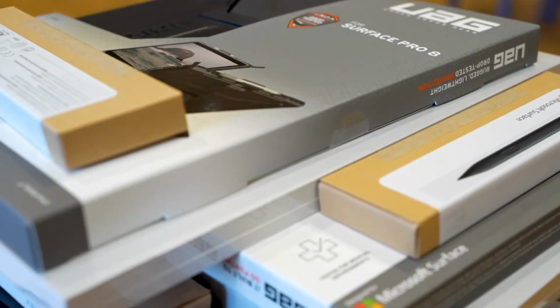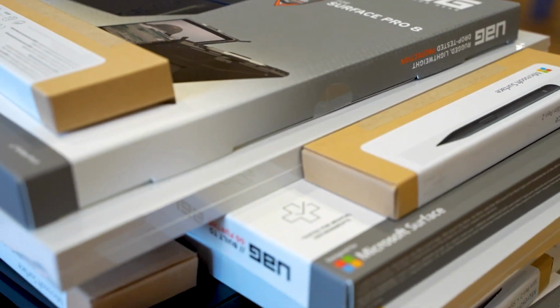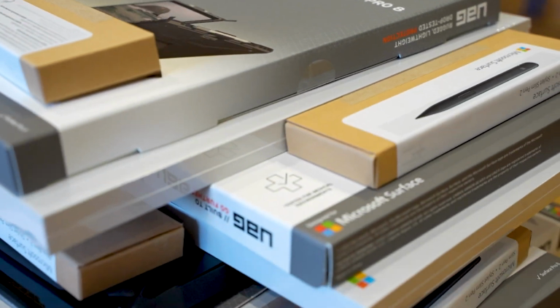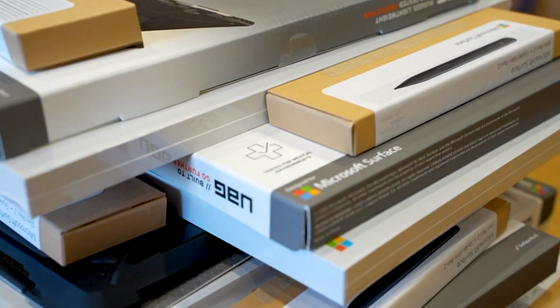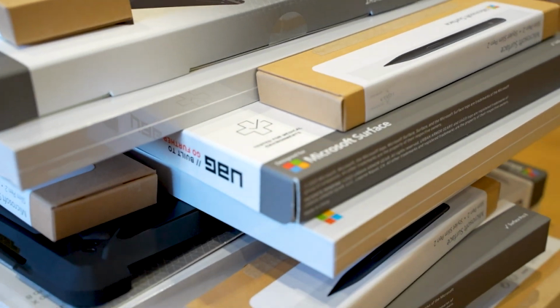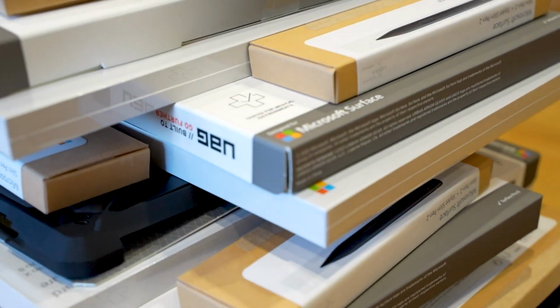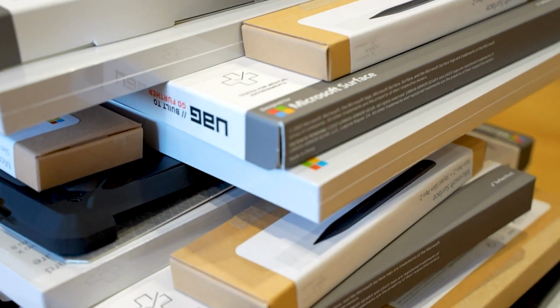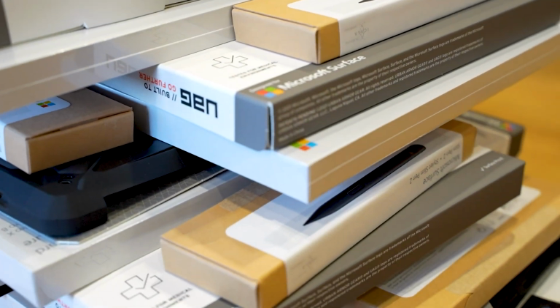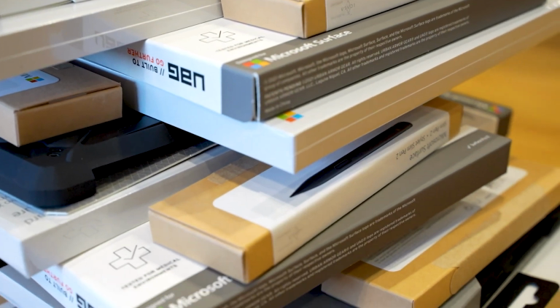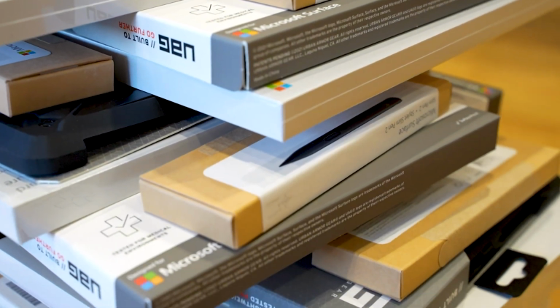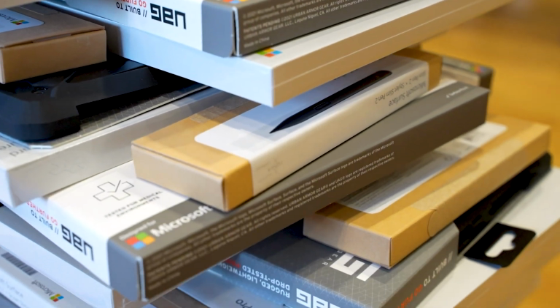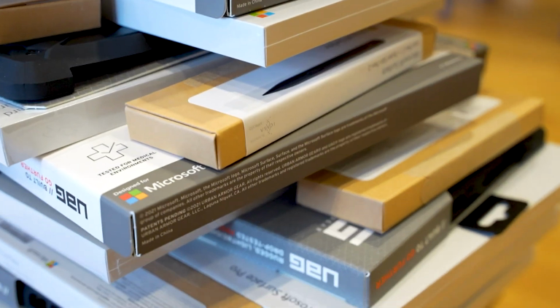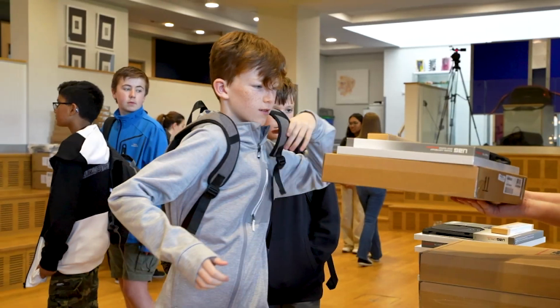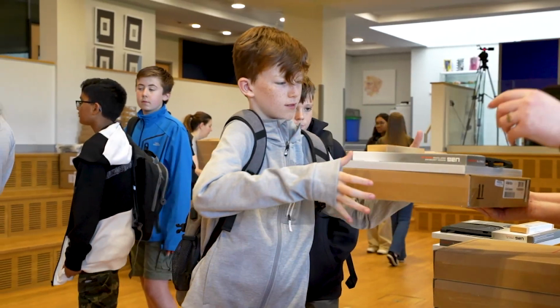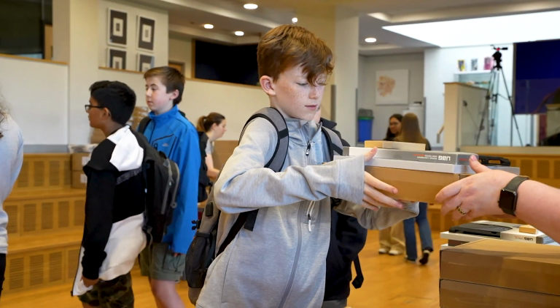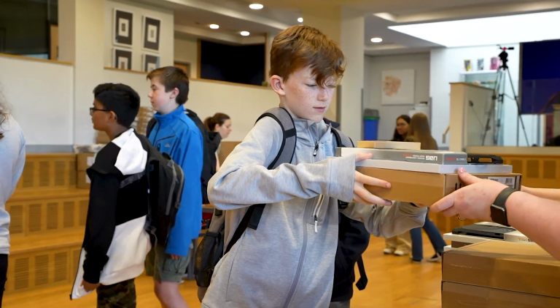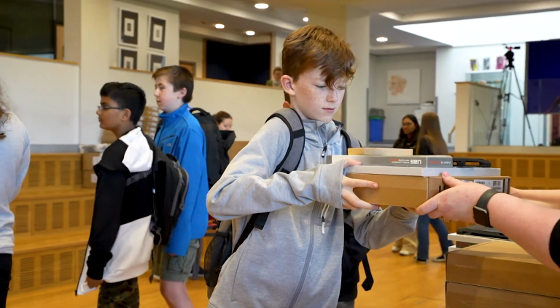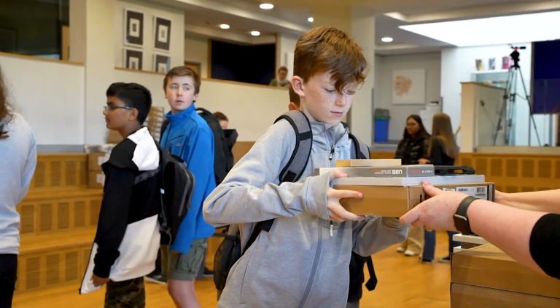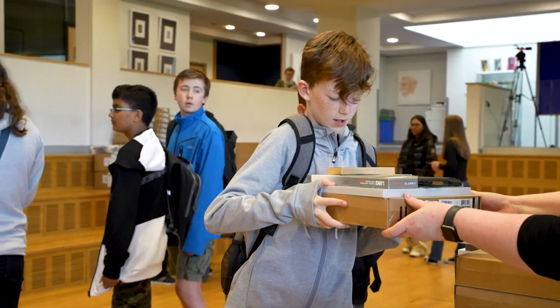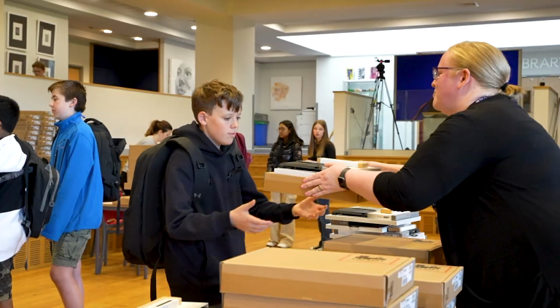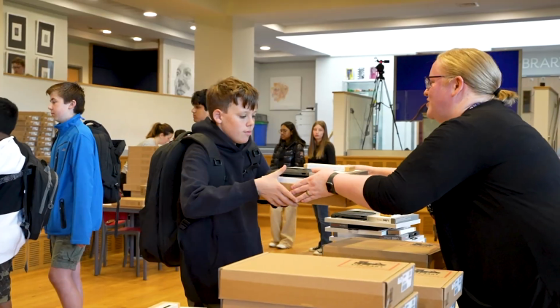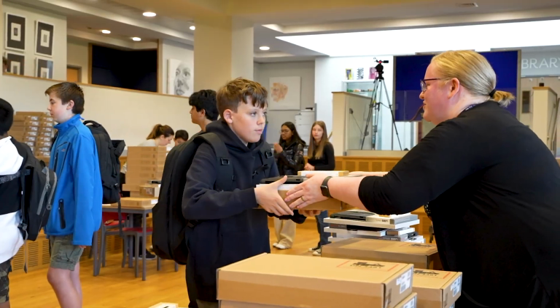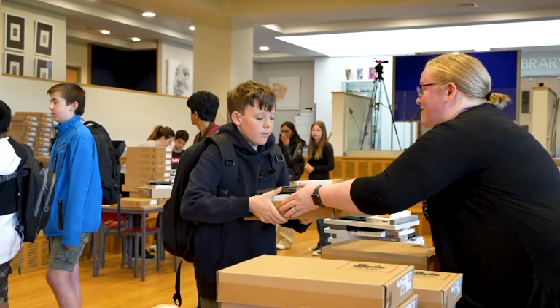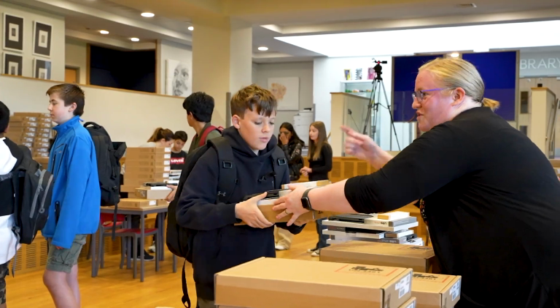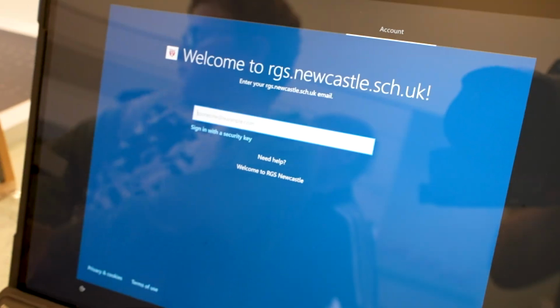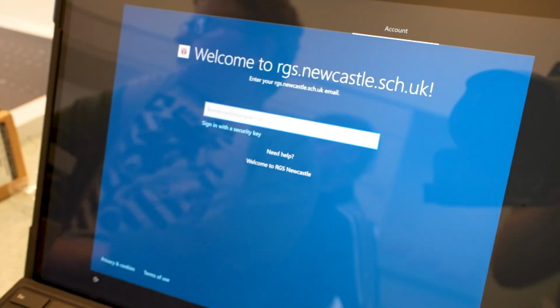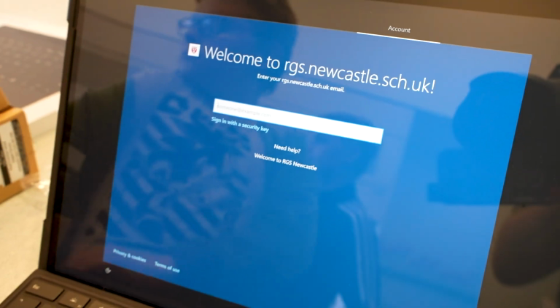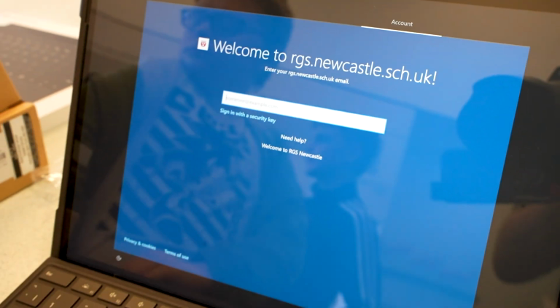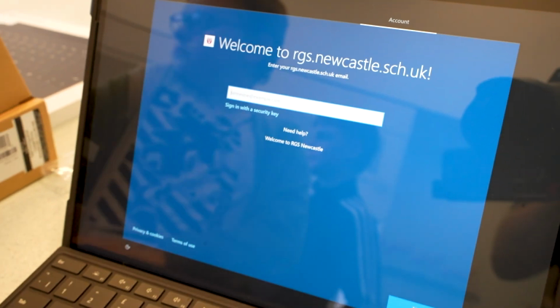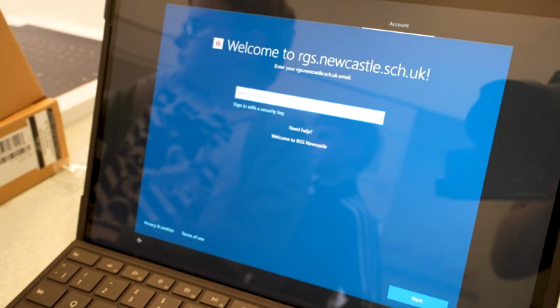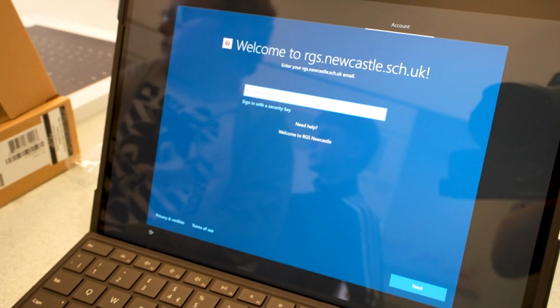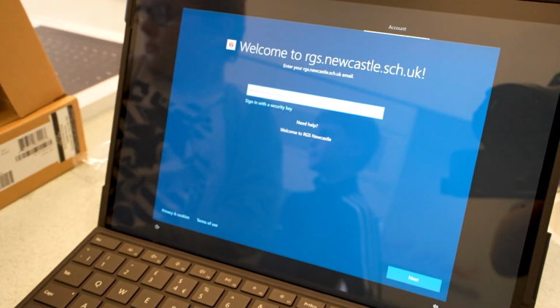Two and a half years ago we rolled out Surface Pro devices to all of our senior school students, from the ages of 11 to 18.